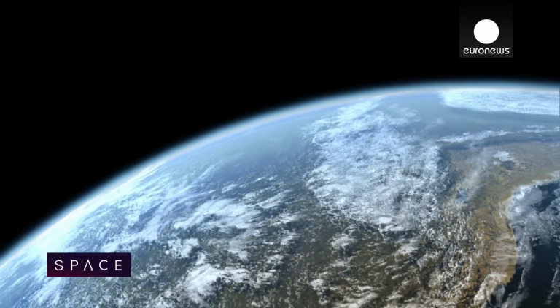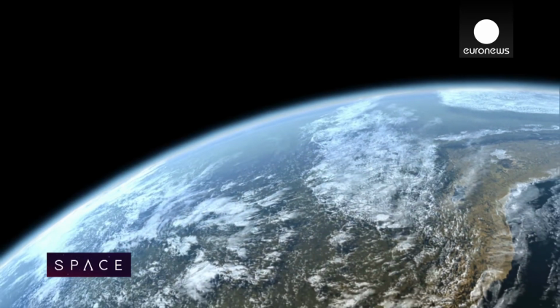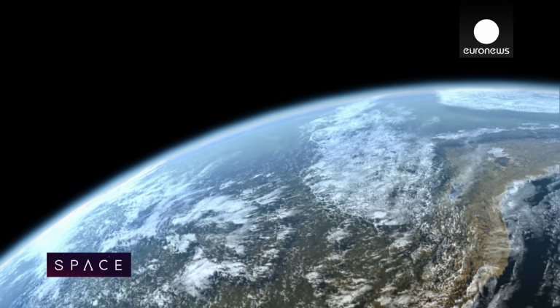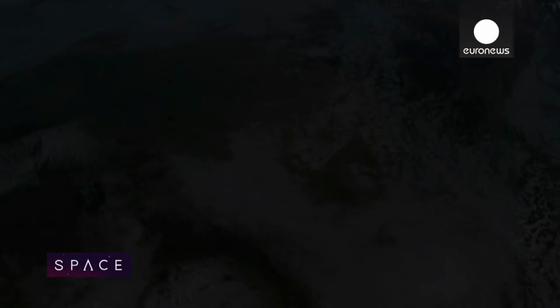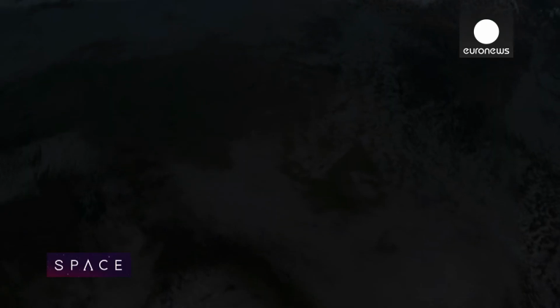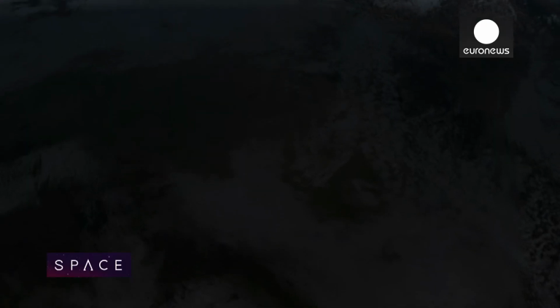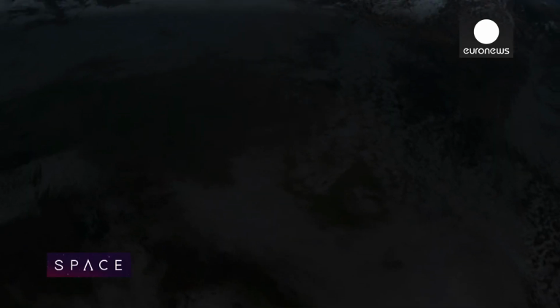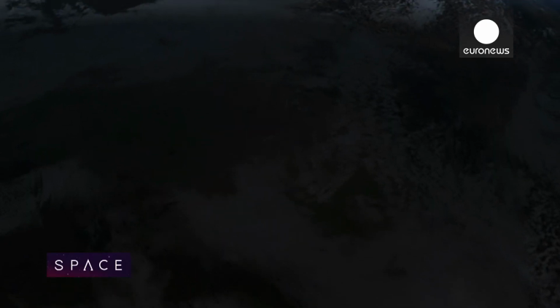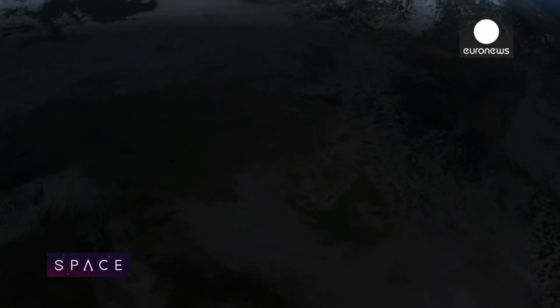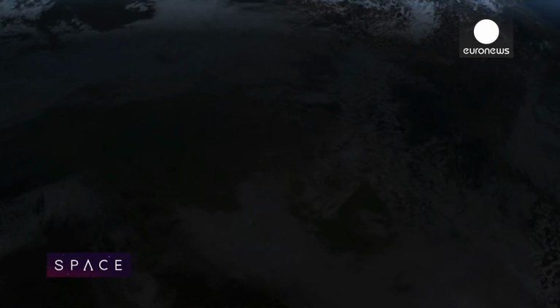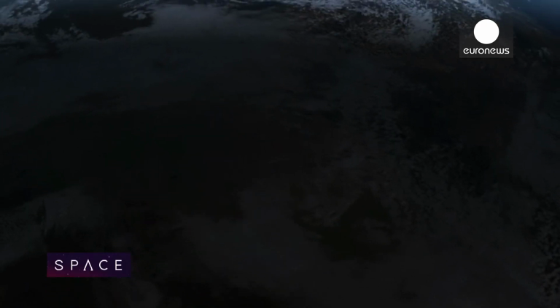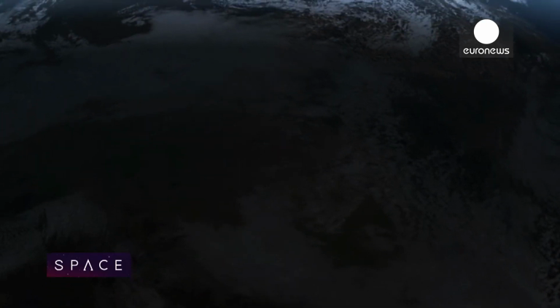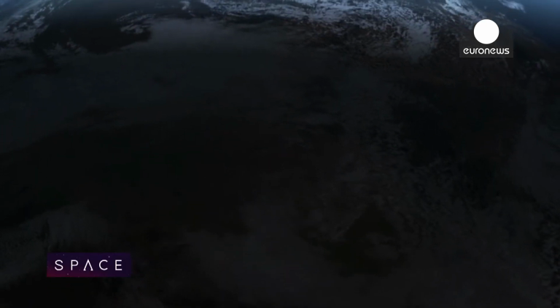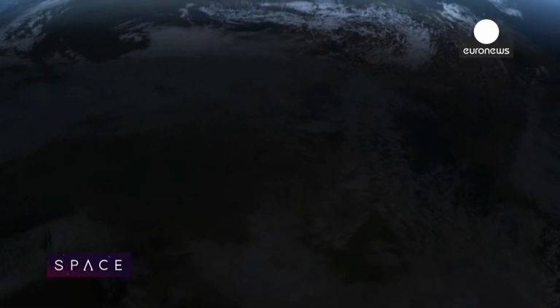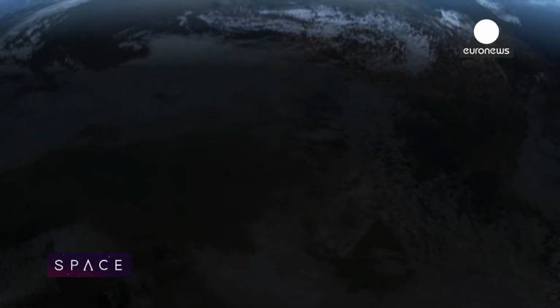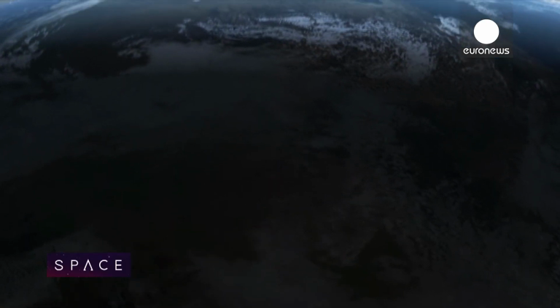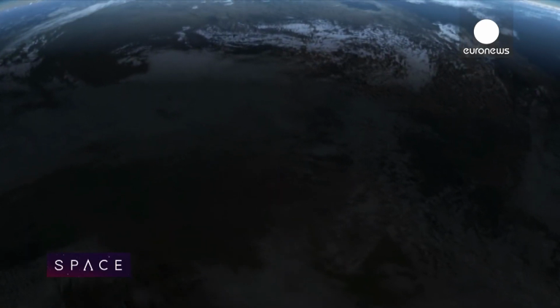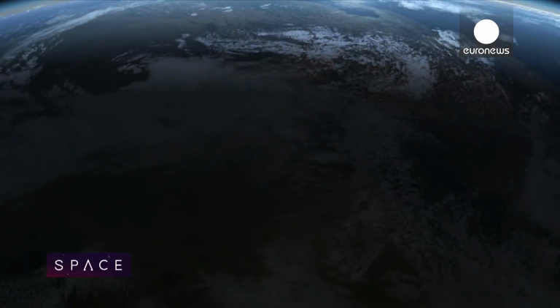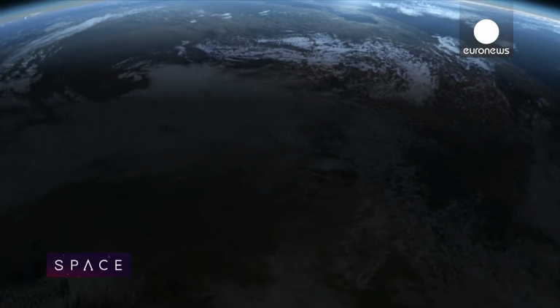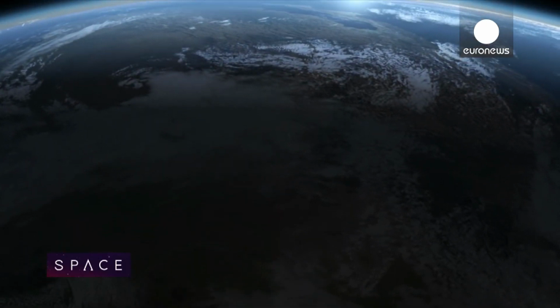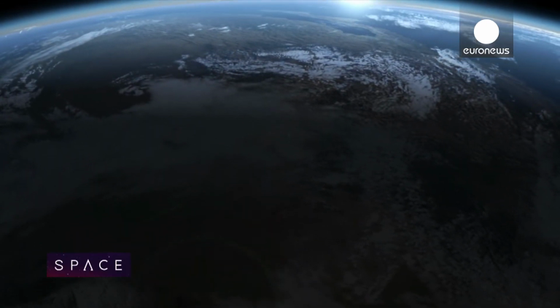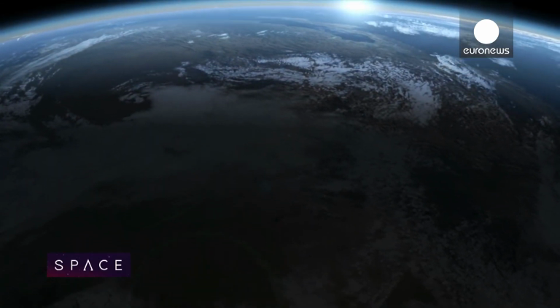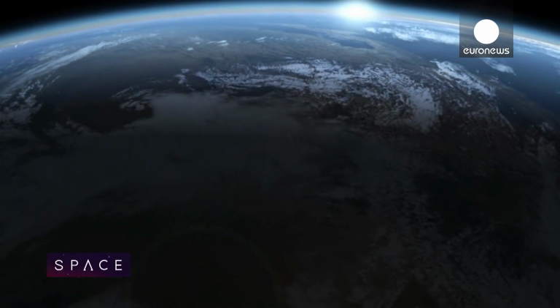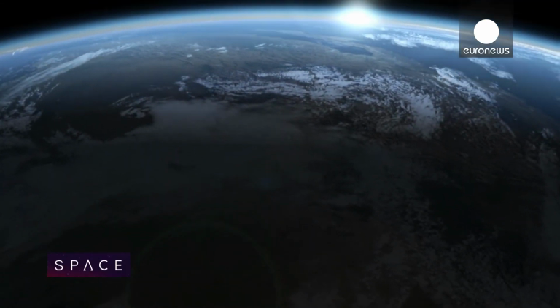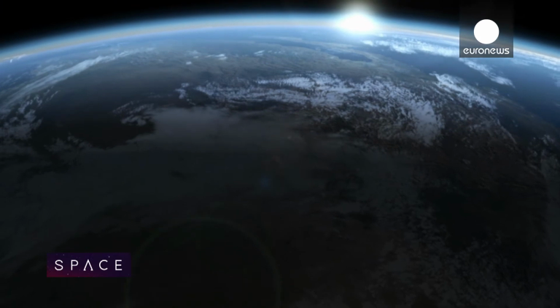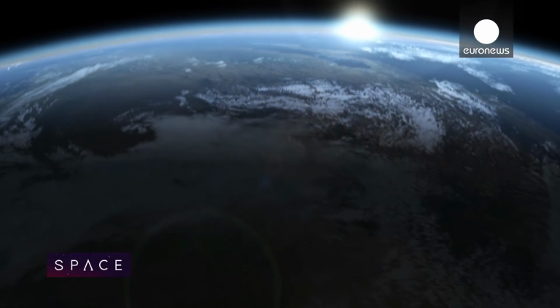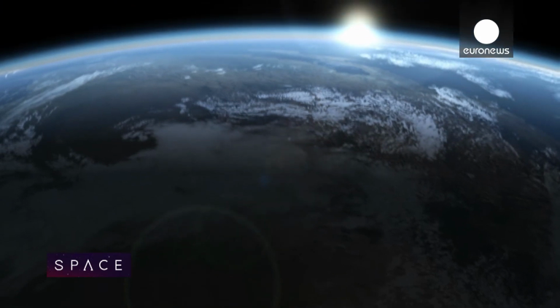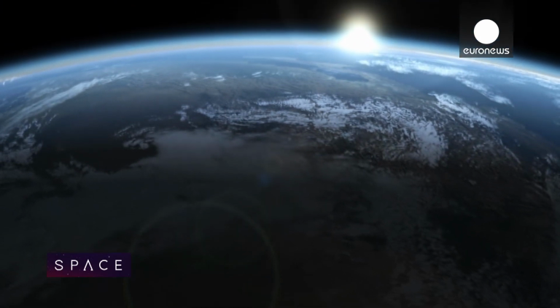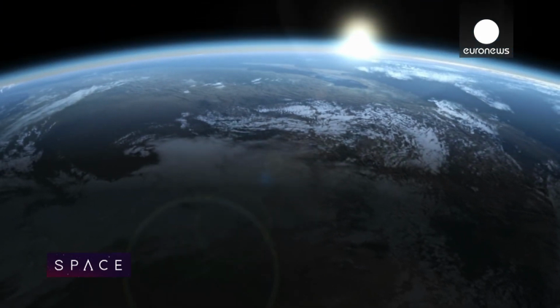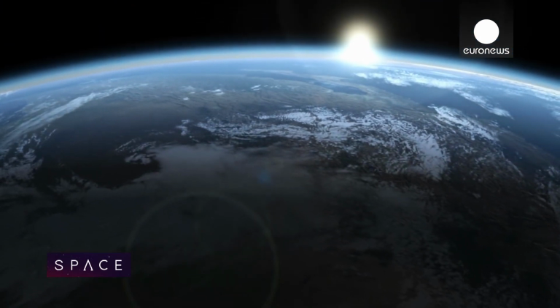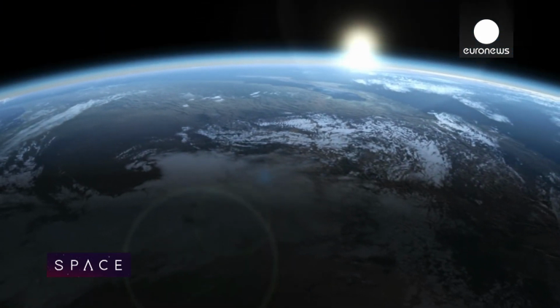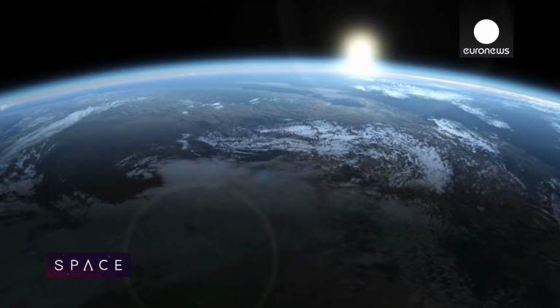As we dream of travelling far beyond our planet, we should always keep in mind that we need a safe way home.